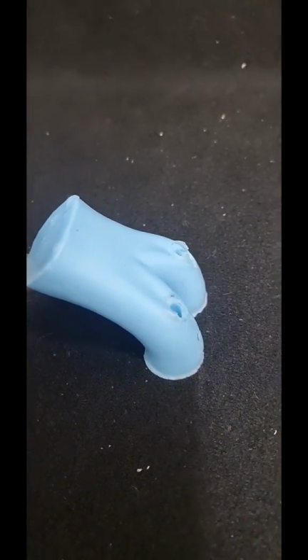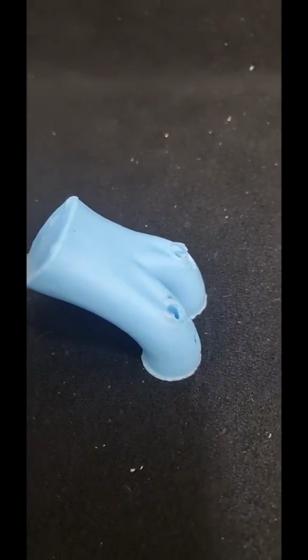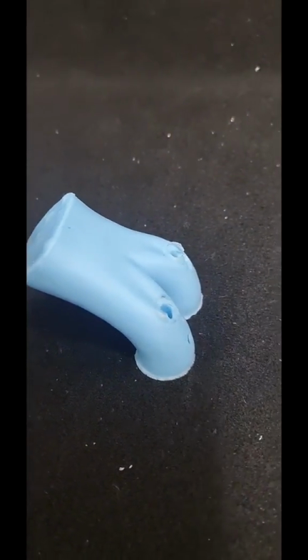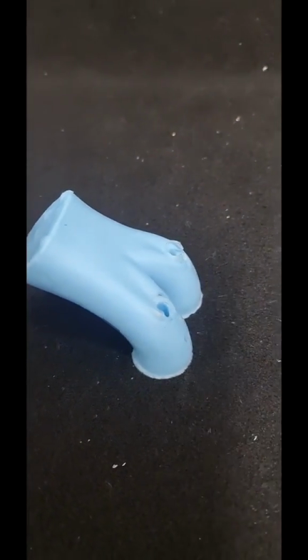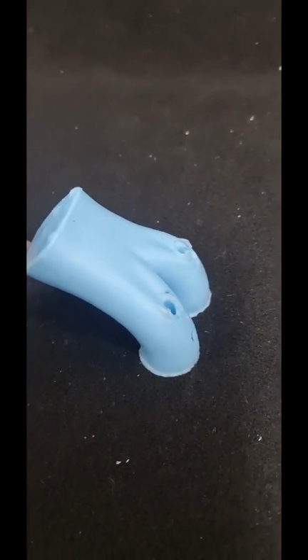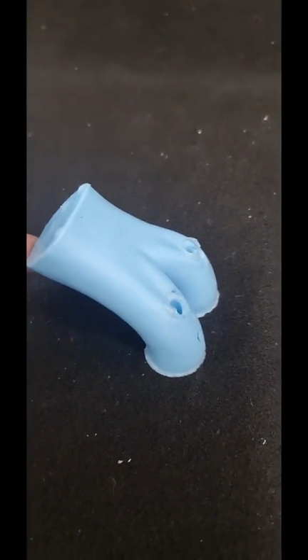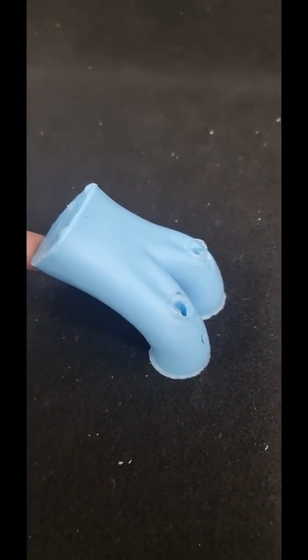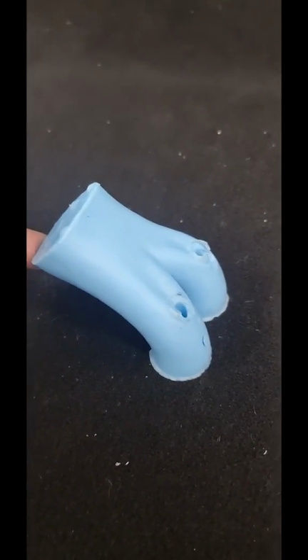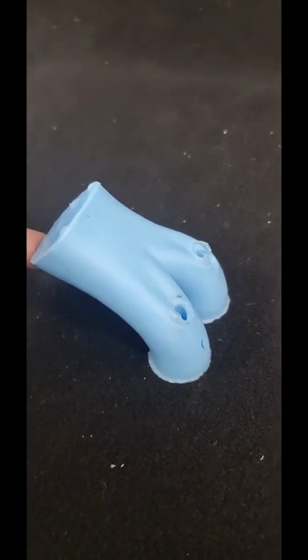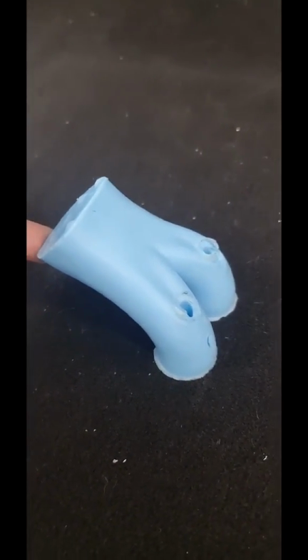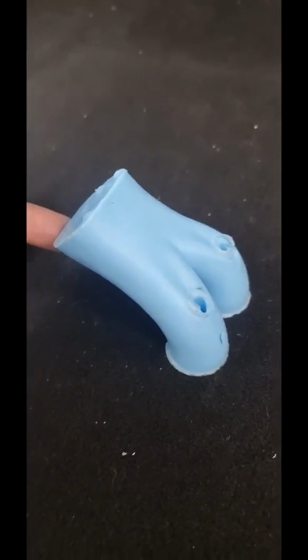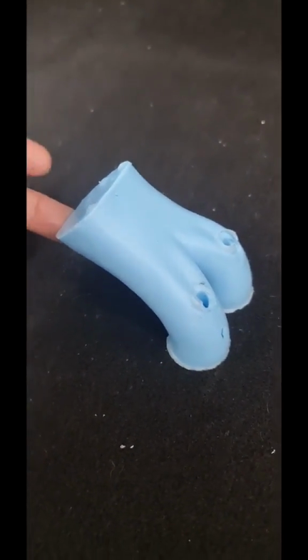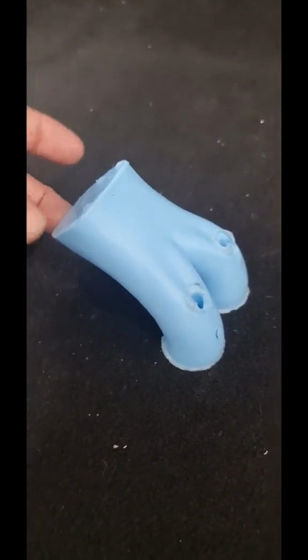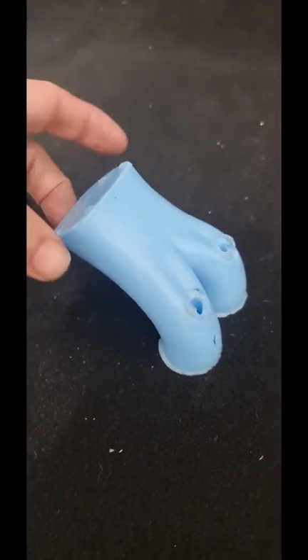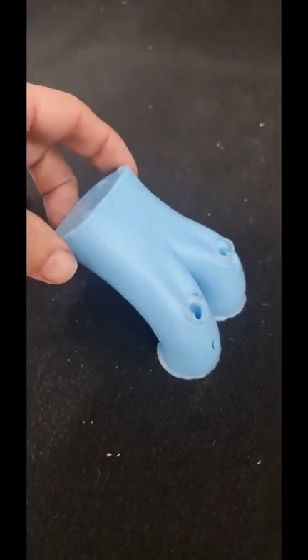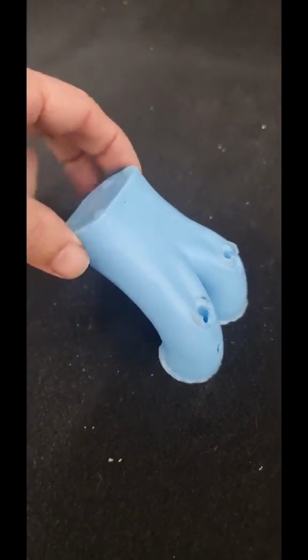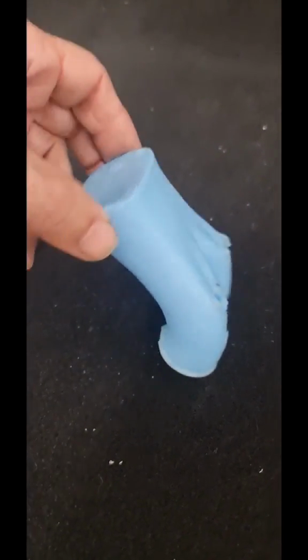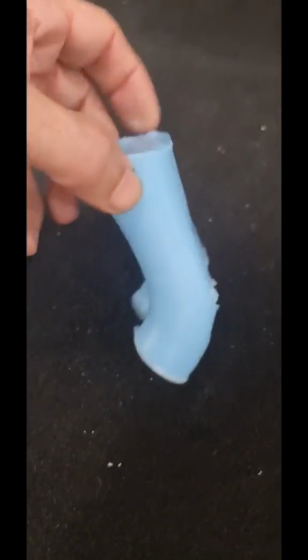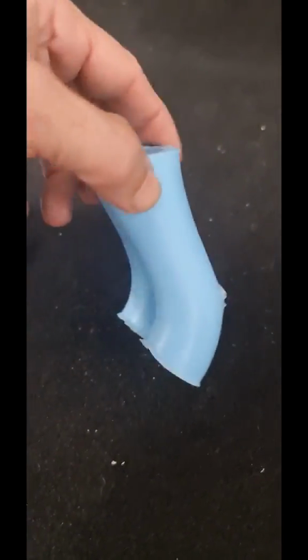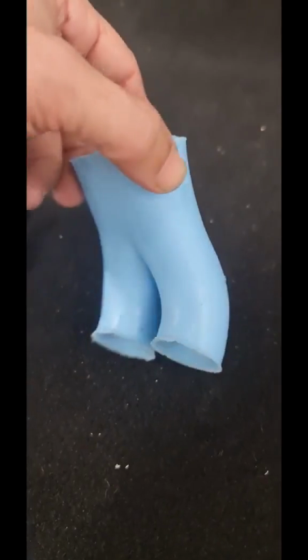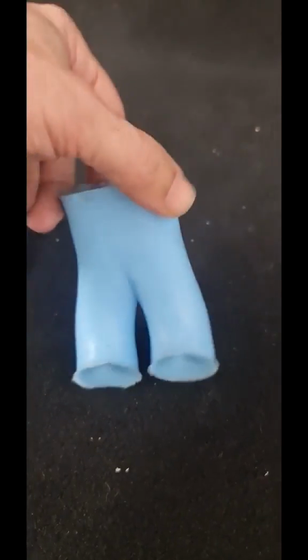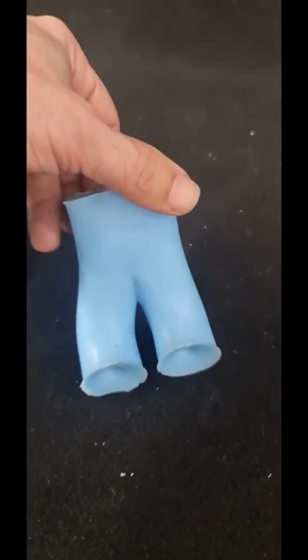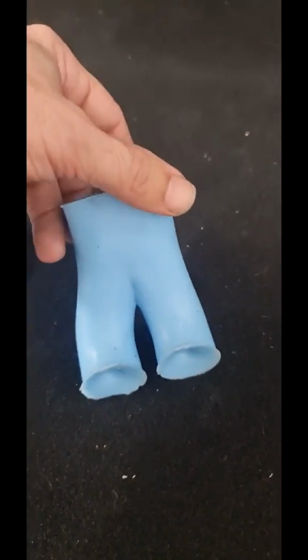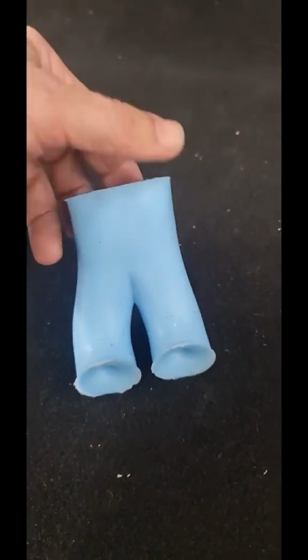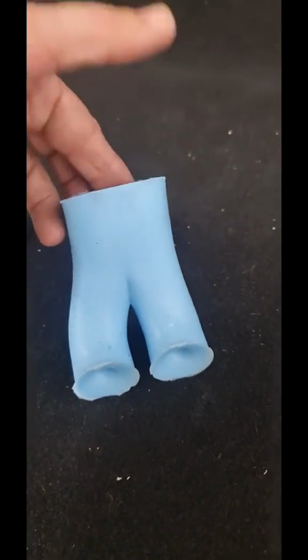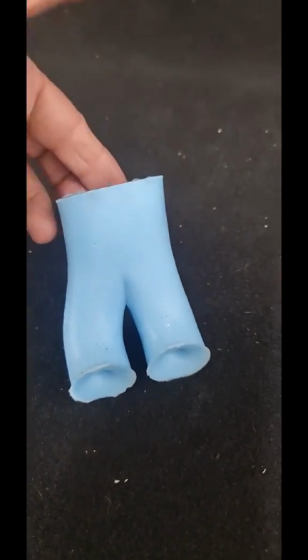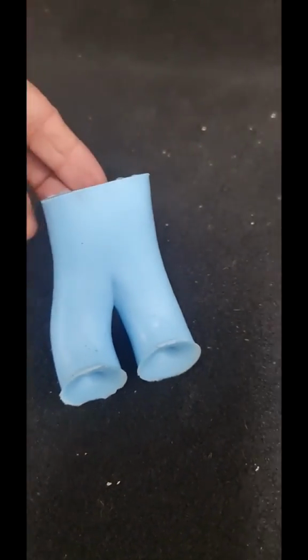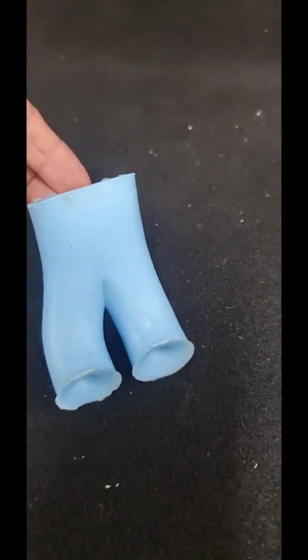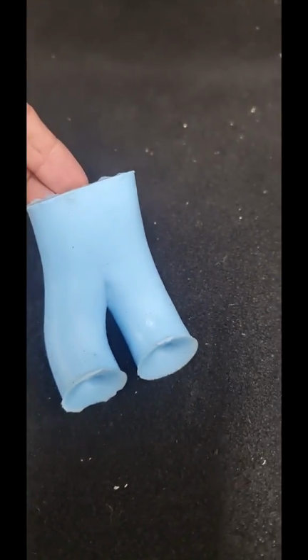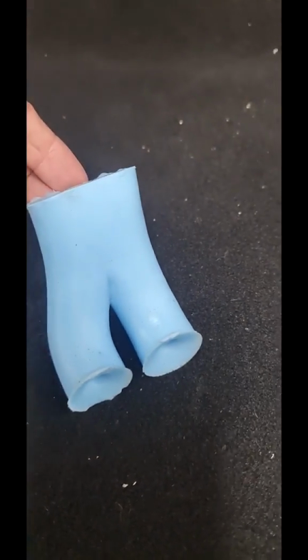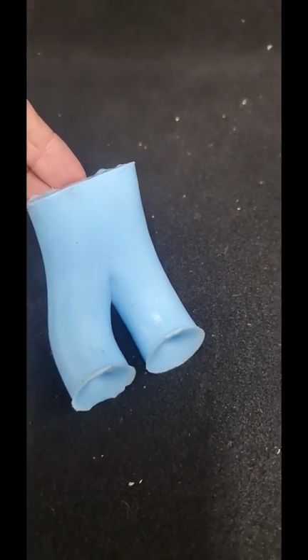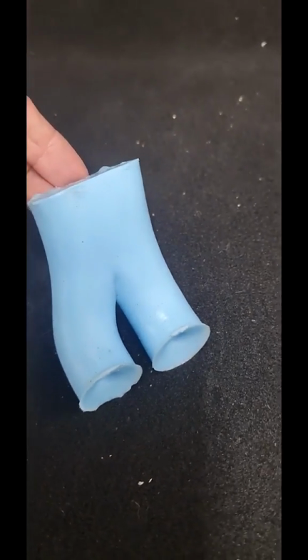Now this is our fully optimised port. As you can see, beautiful transition from the window to the valve seat.